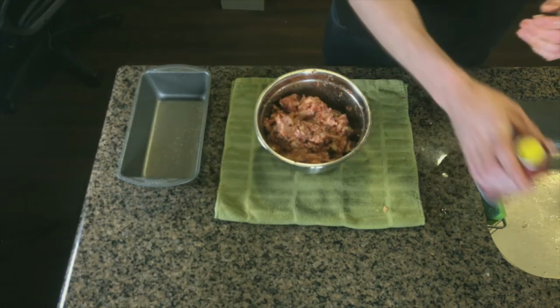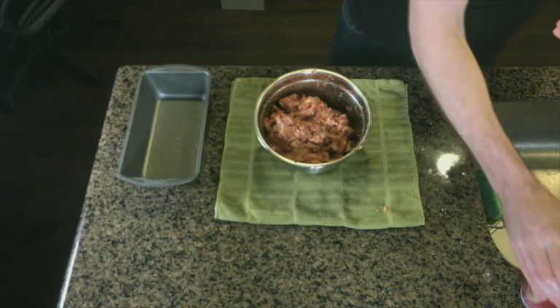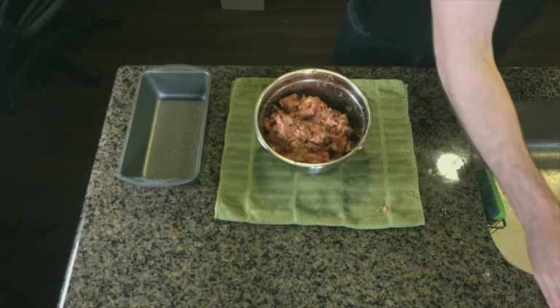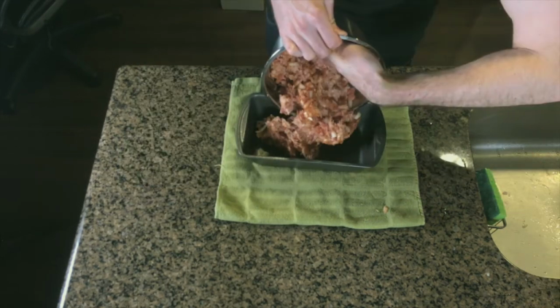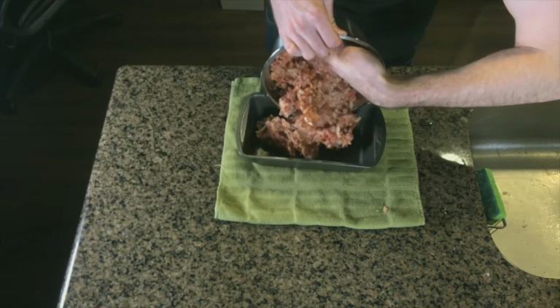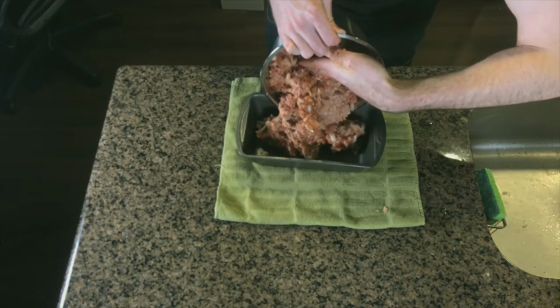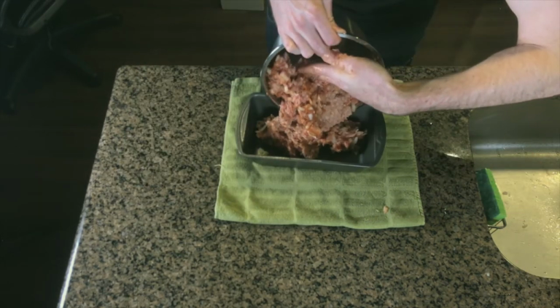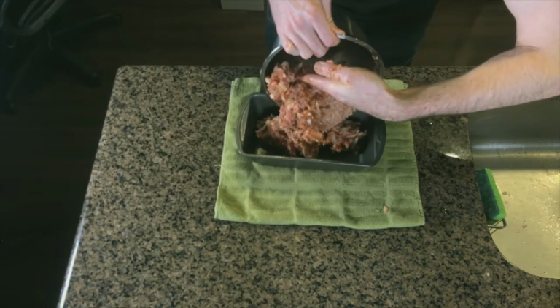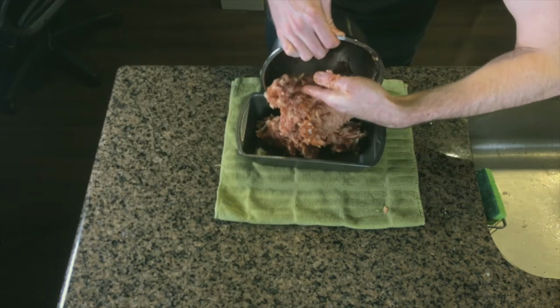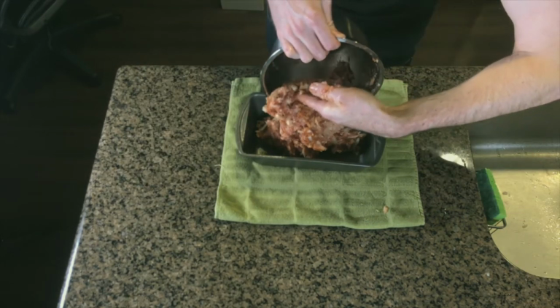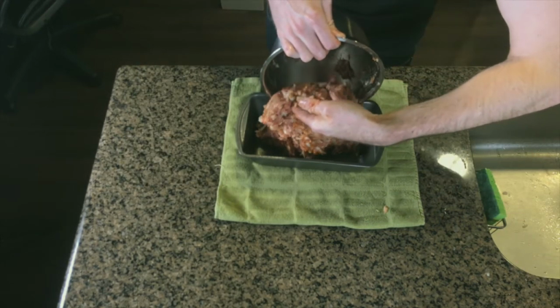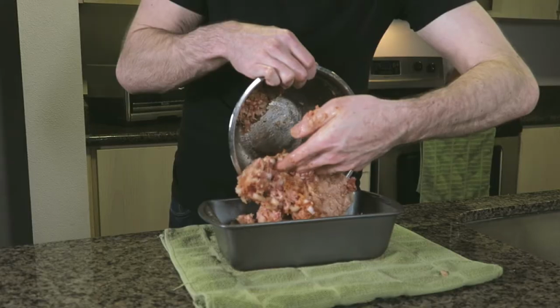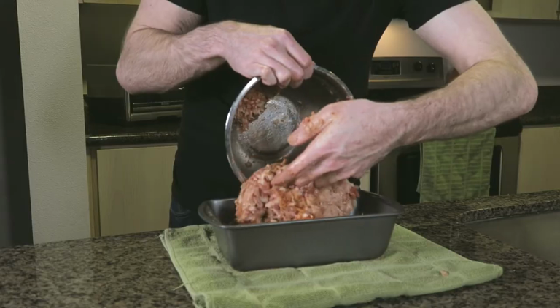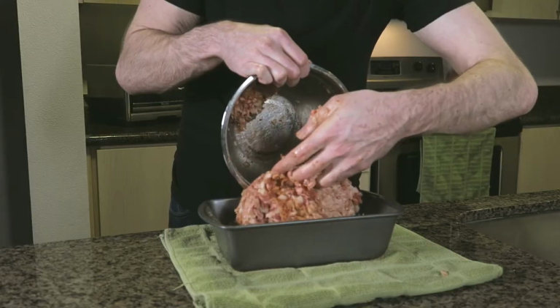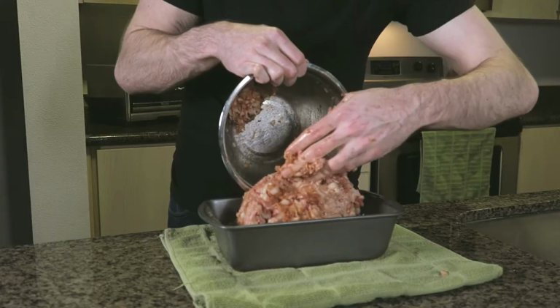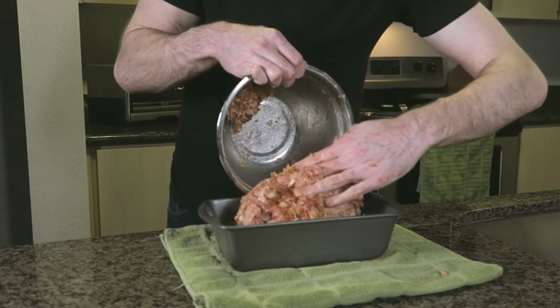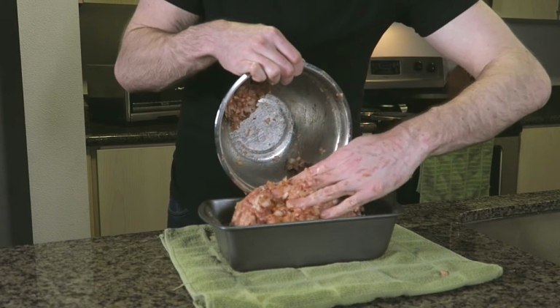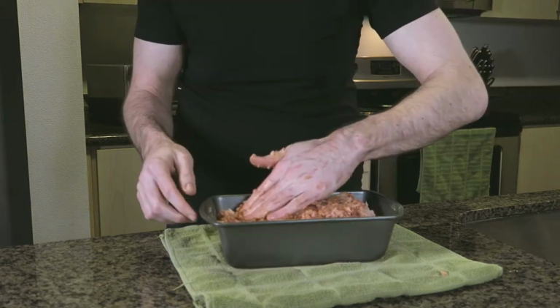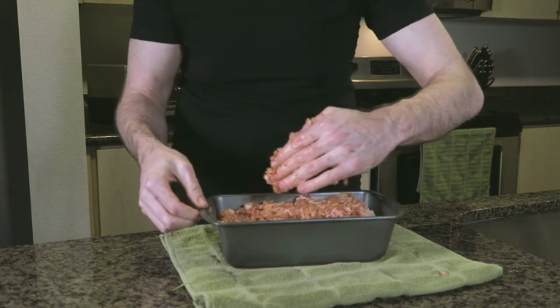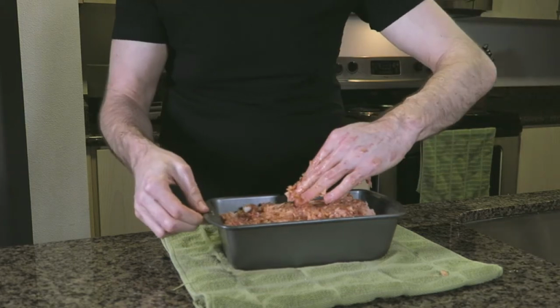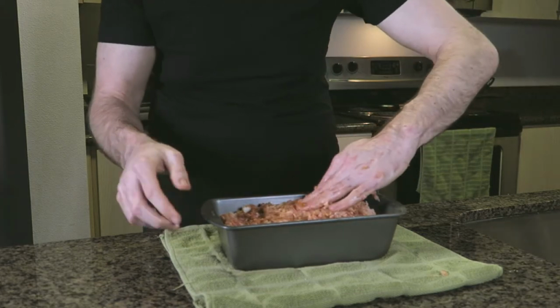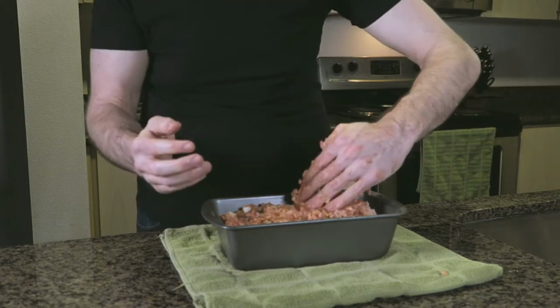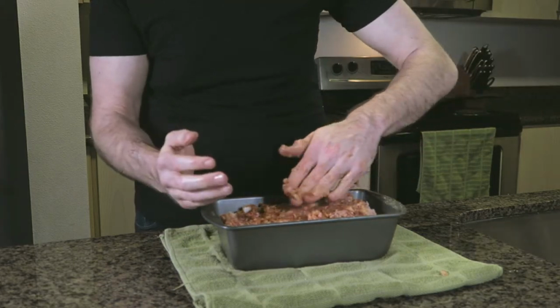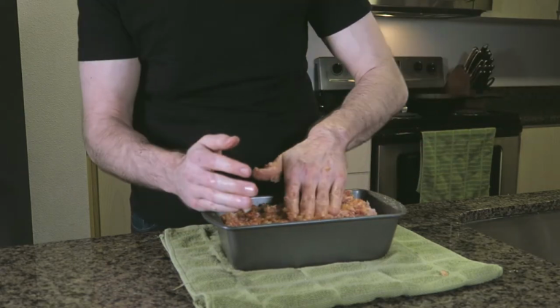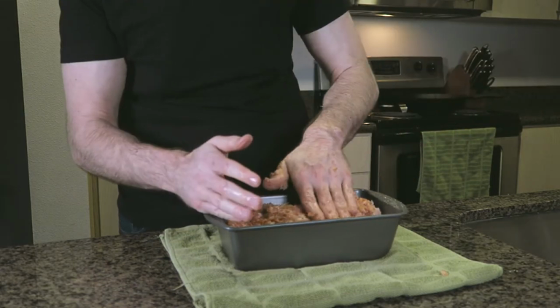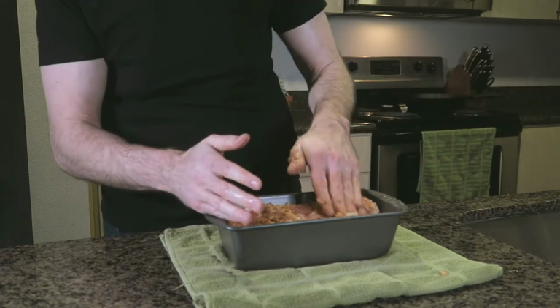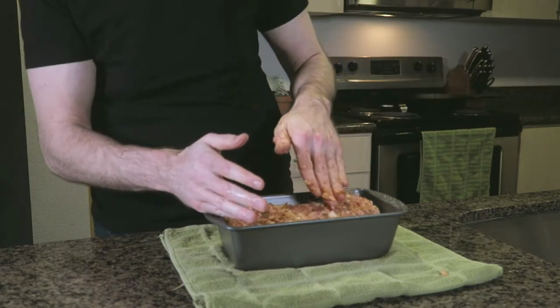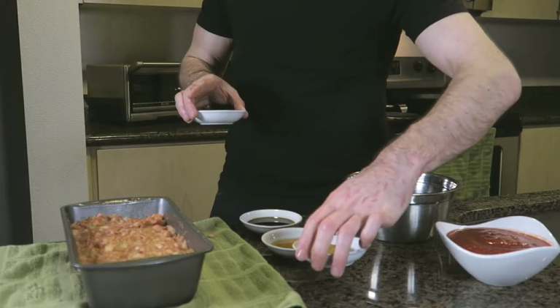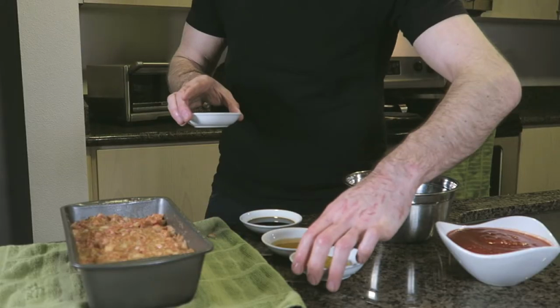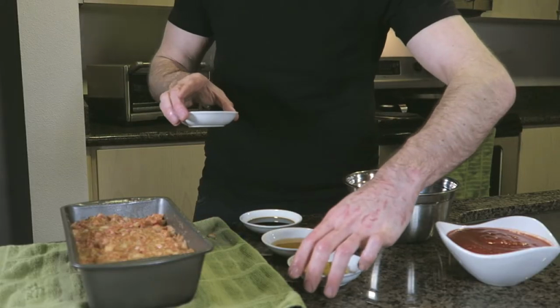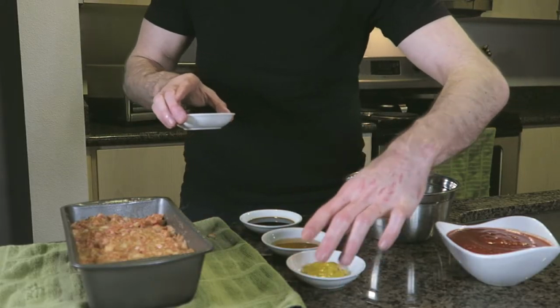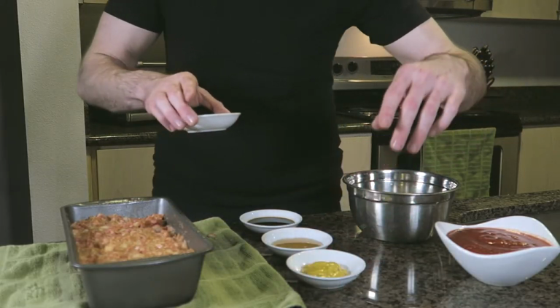Mix all of the ingredients together thoroughly and spread them out evenly onto a nonstick-sprayed 9 by 5 loaf pan. Now we're going to prepare our sauce to glaze our meatloaf with.